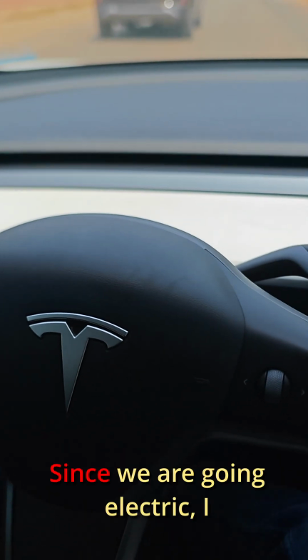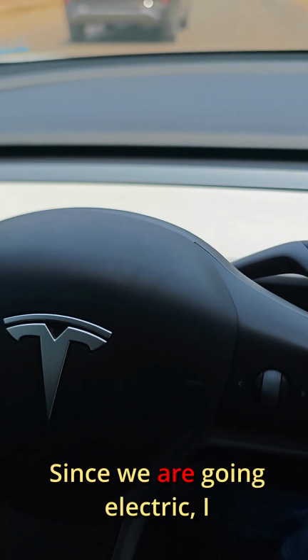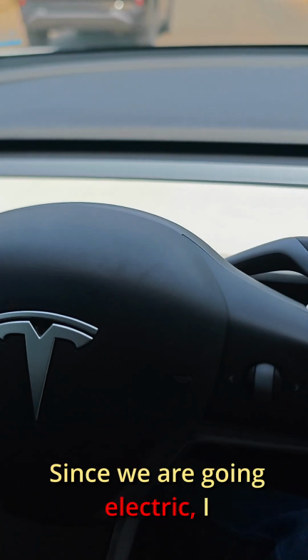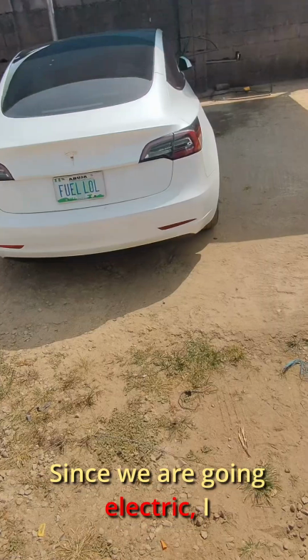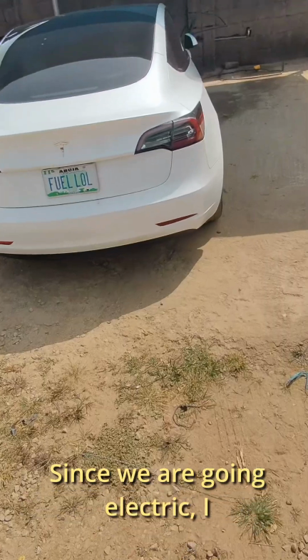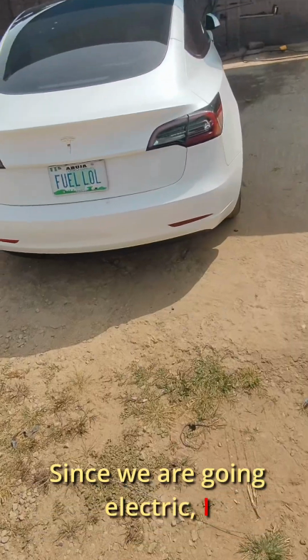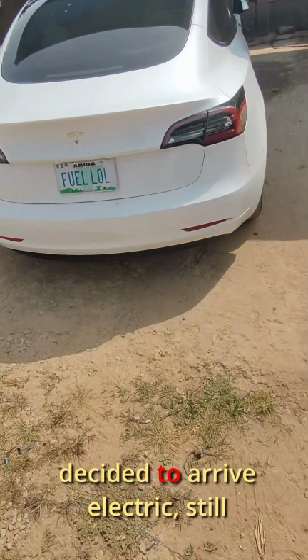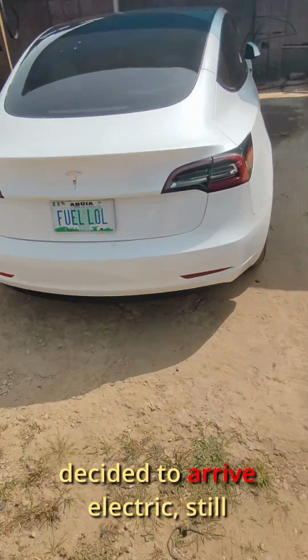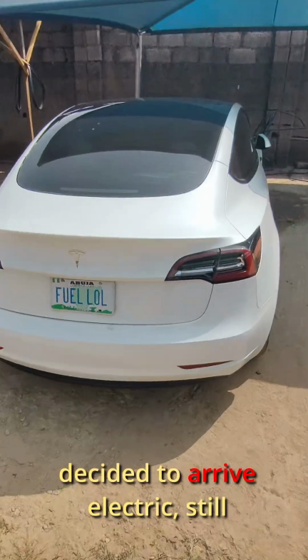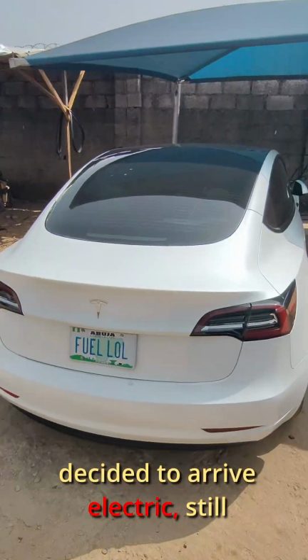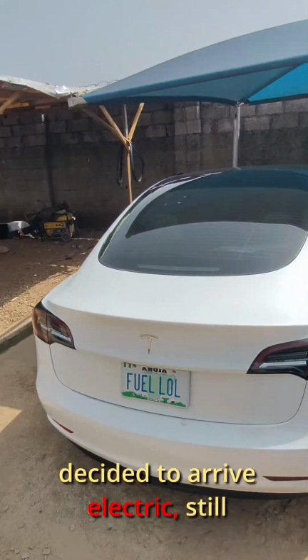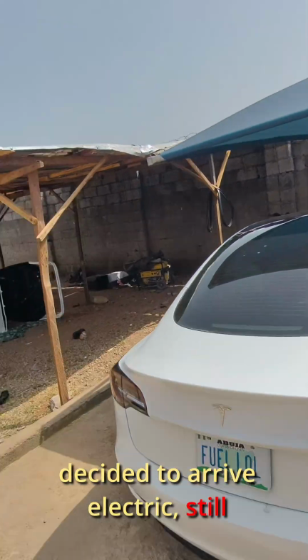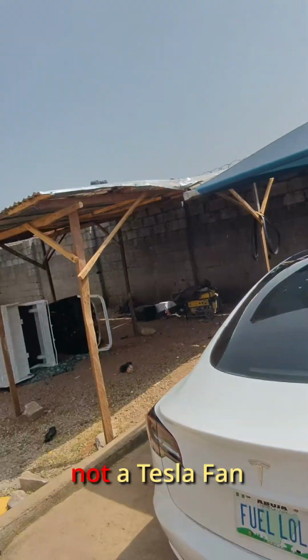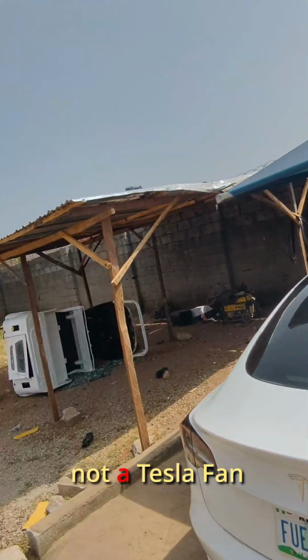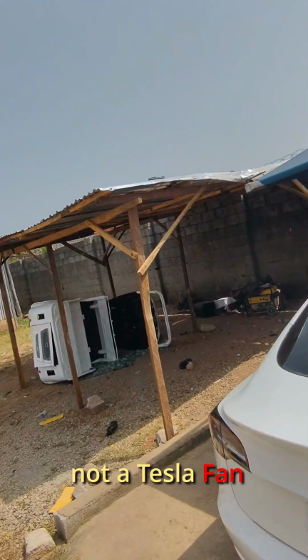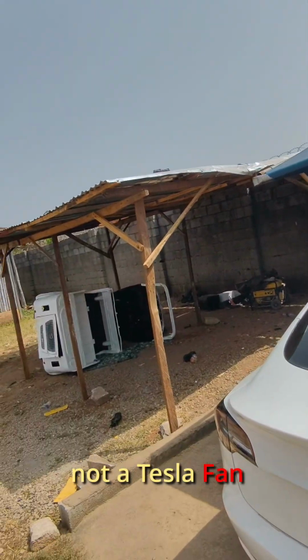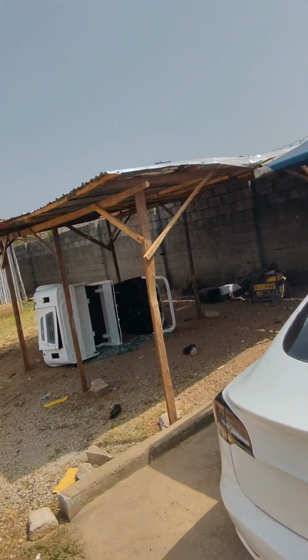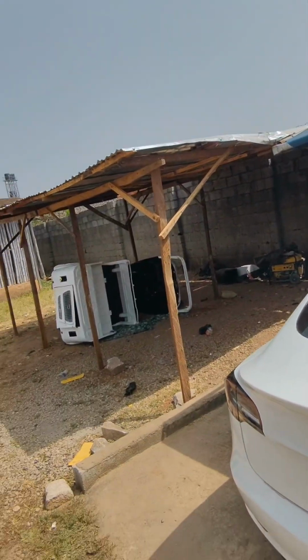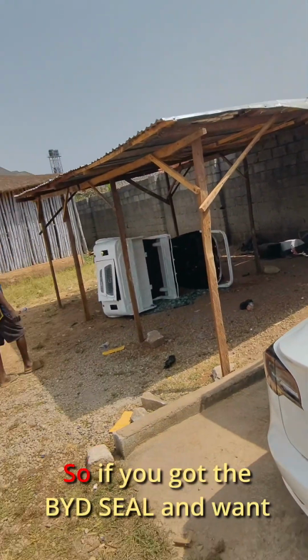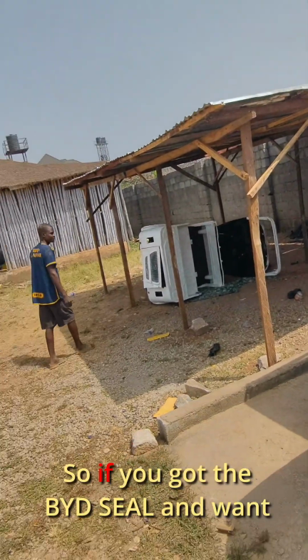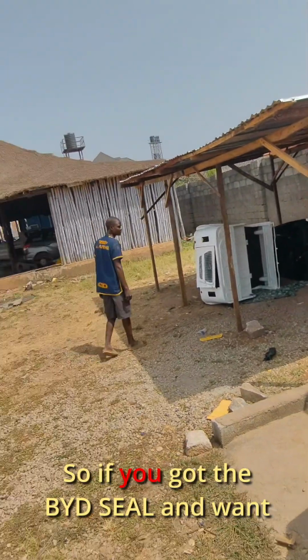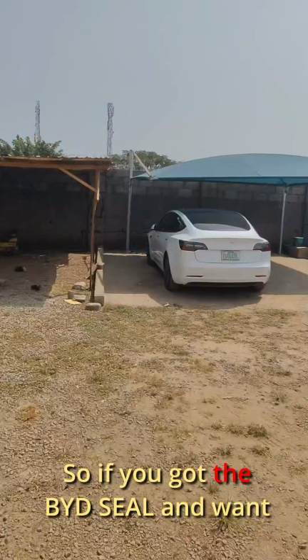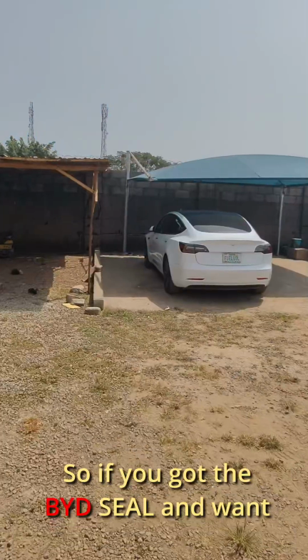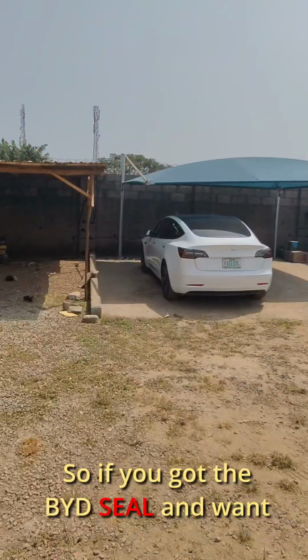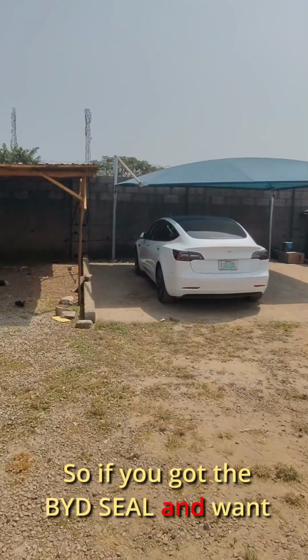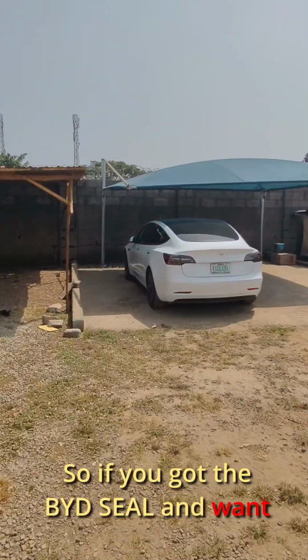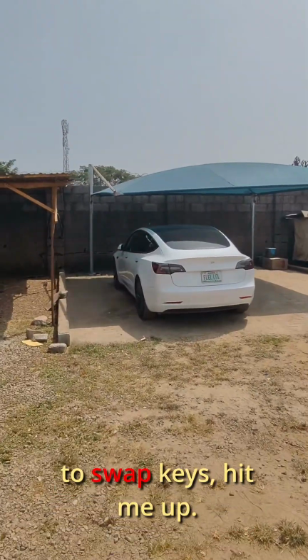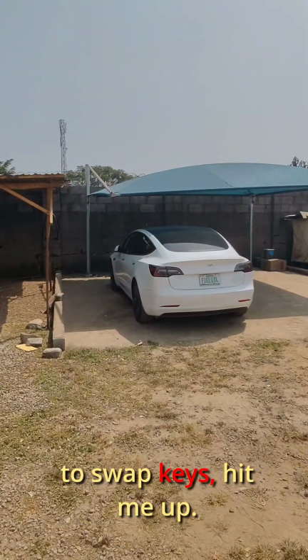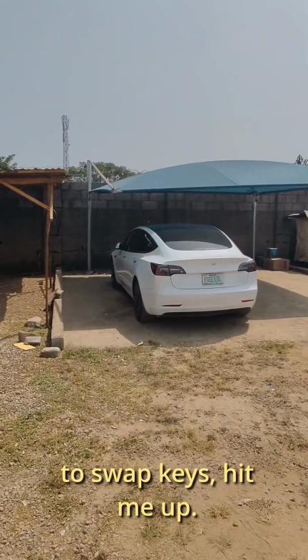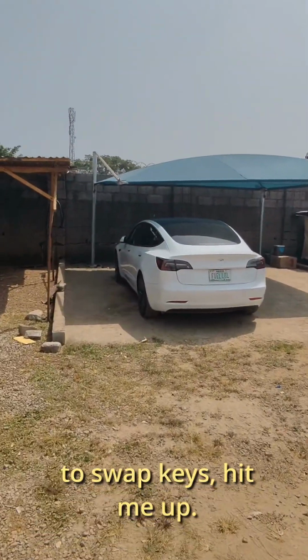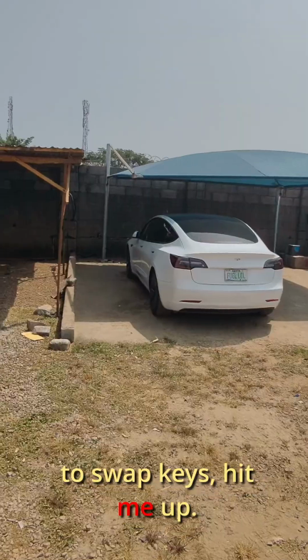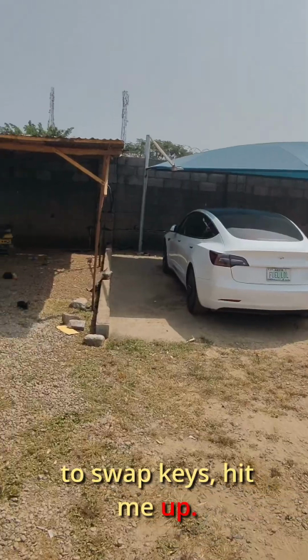Since we are going electric, I decided to arrive electric — still not a Tesla fan though. So if you've got the BYD Seal and want to swap keys, hit me up.